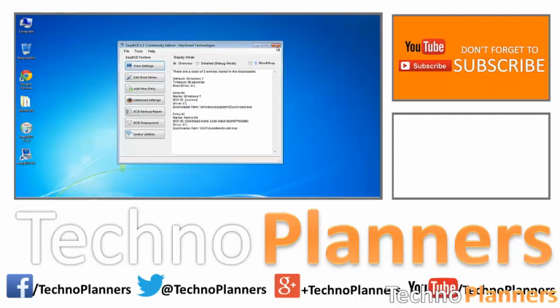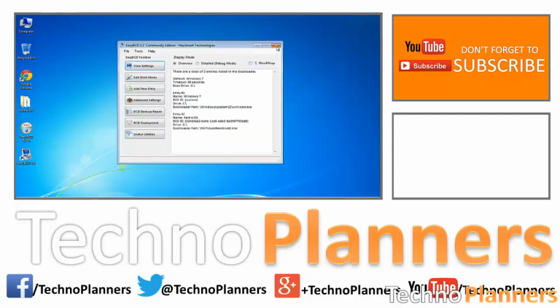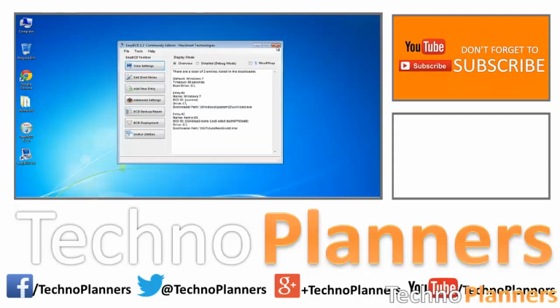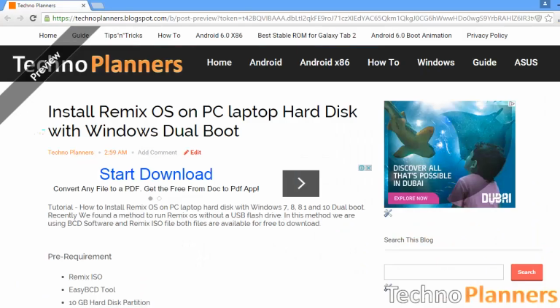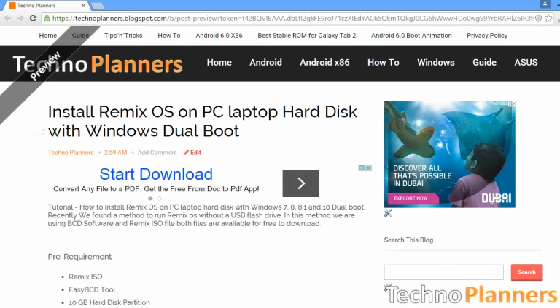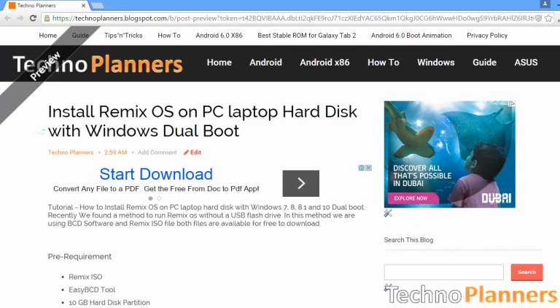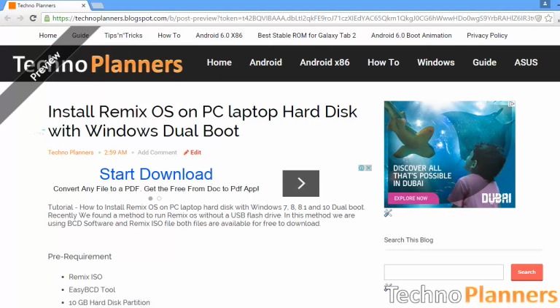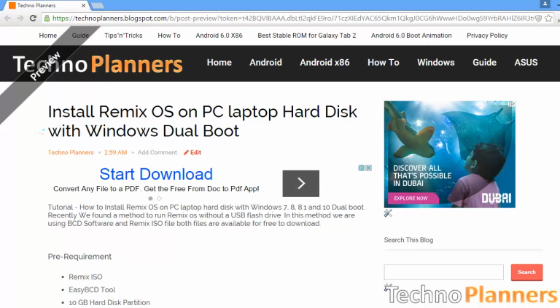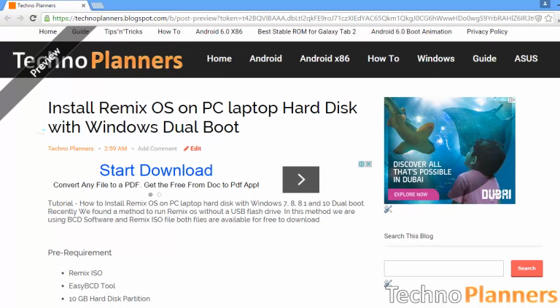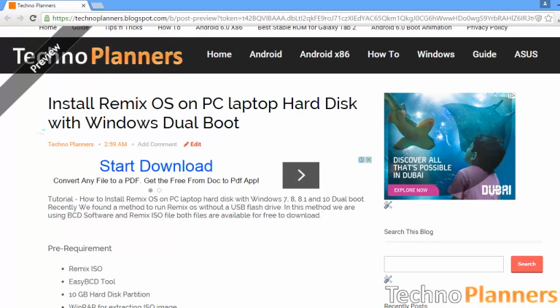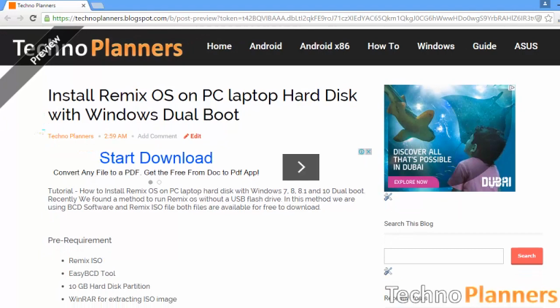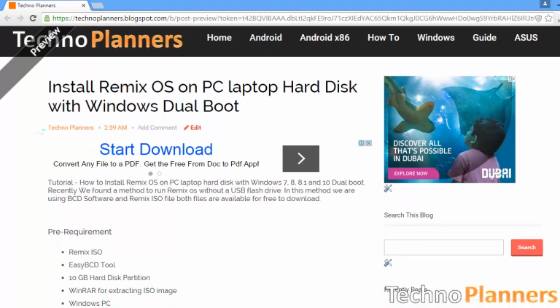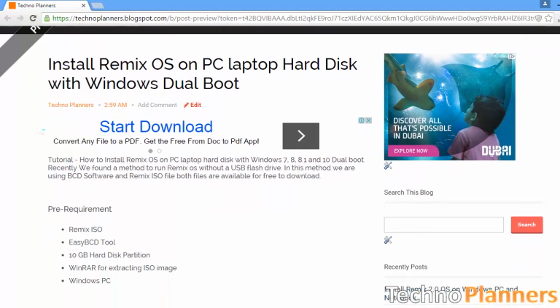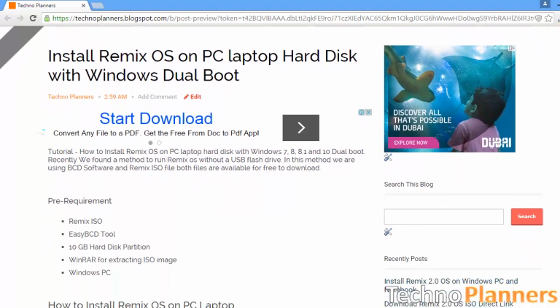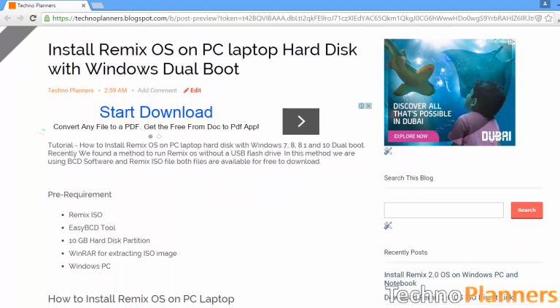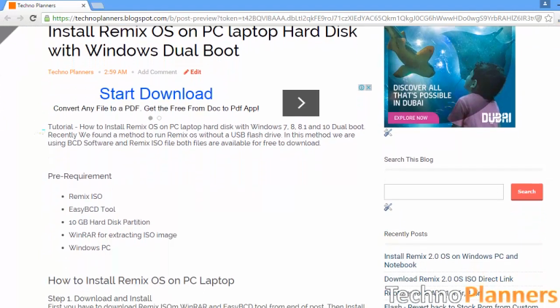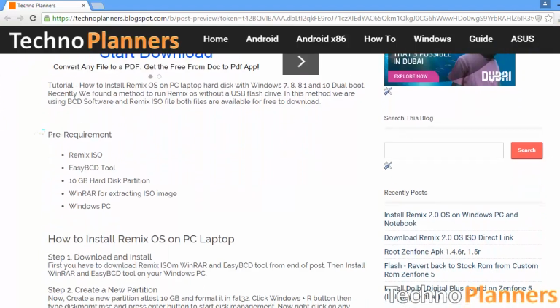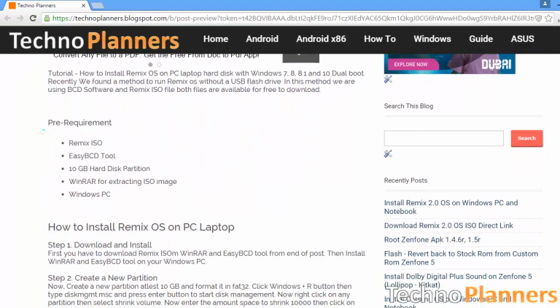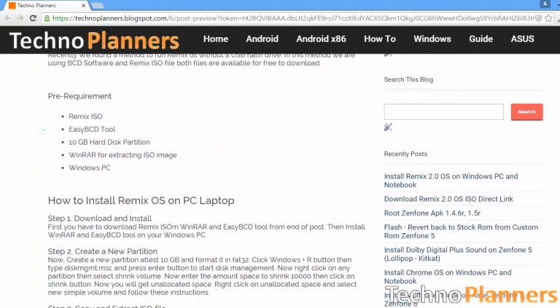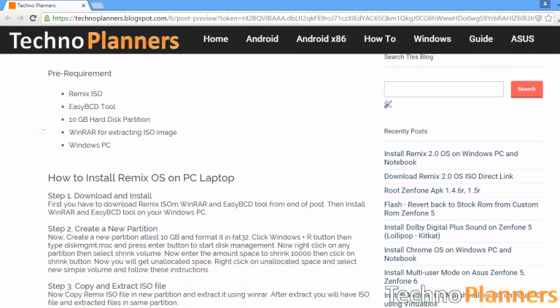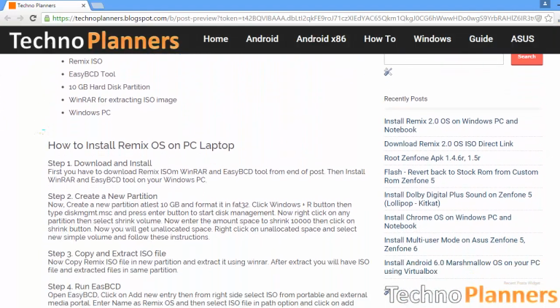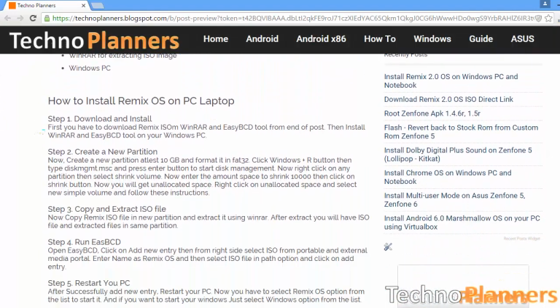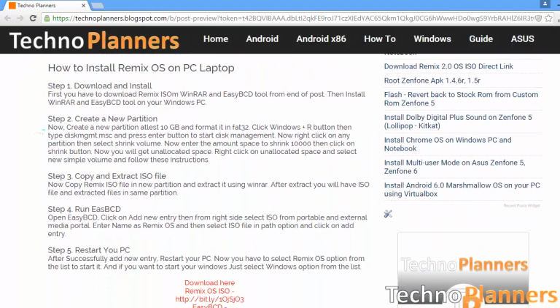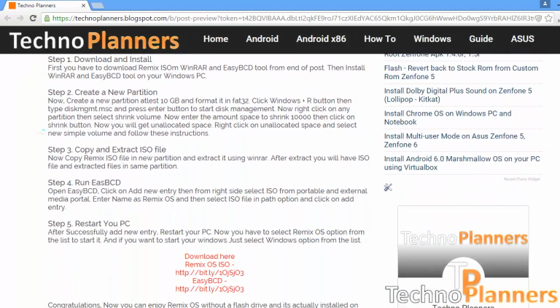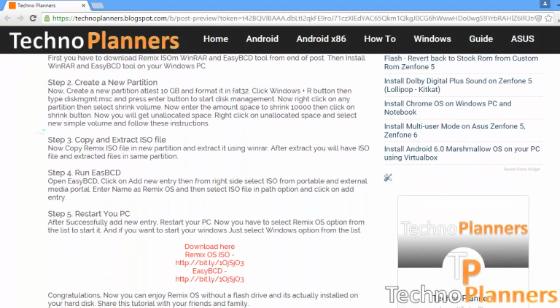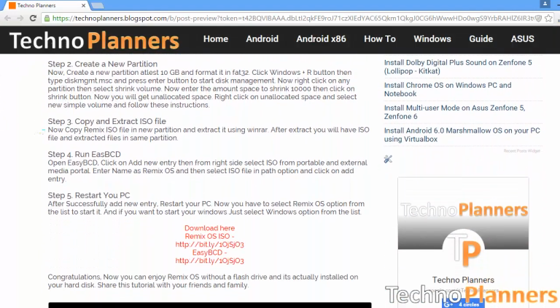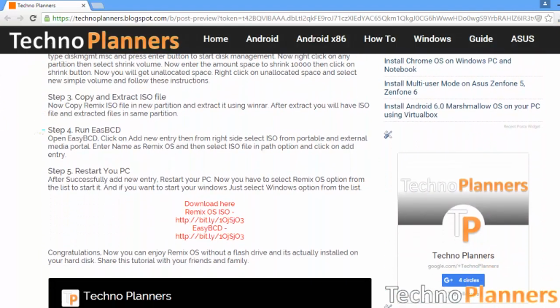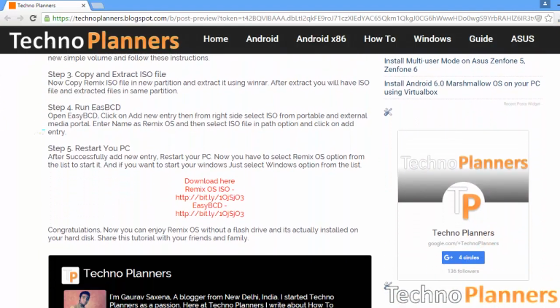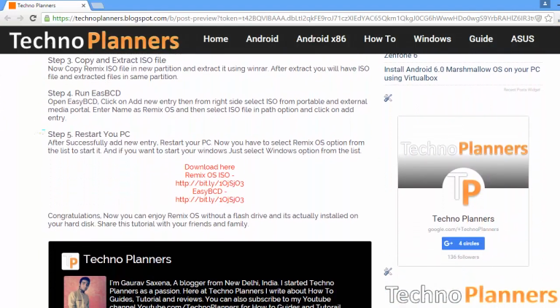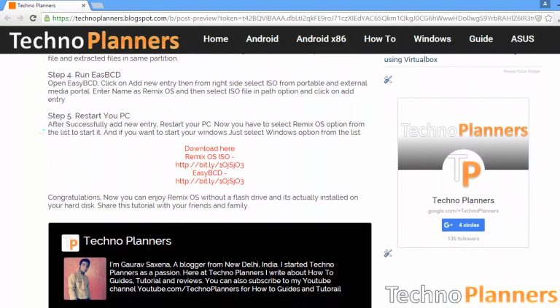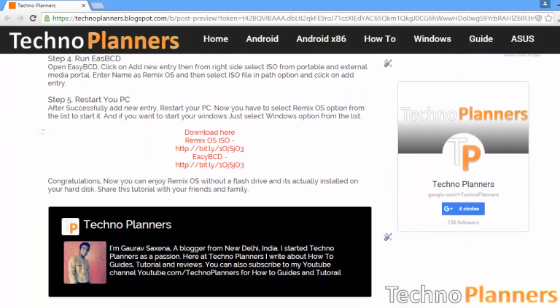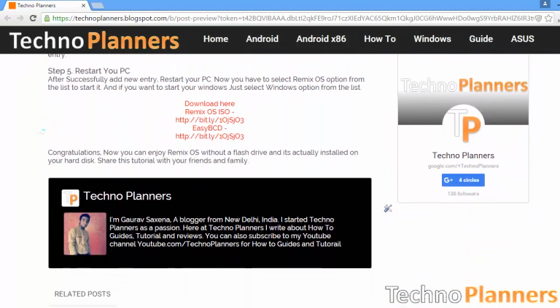First, download the required files from the Tecno Platters website. The link is given in the description.